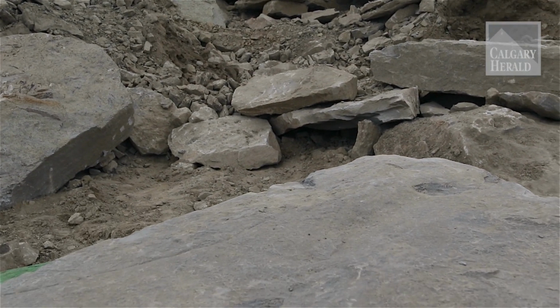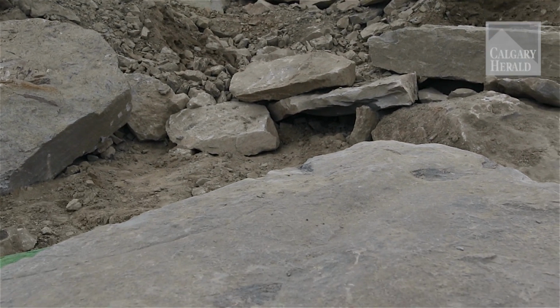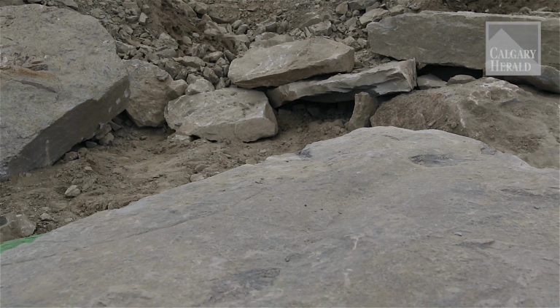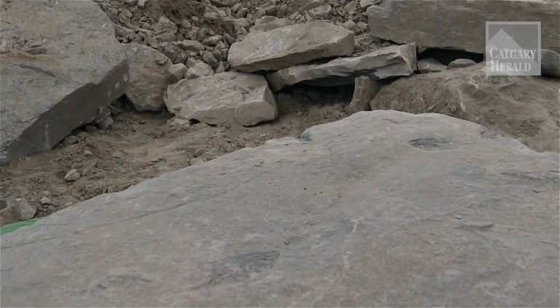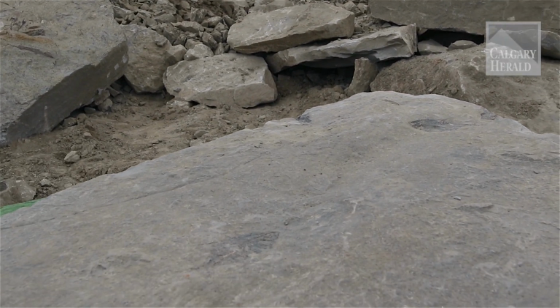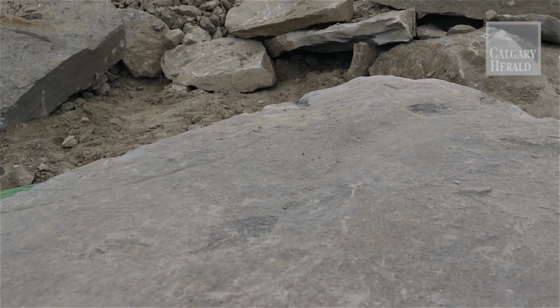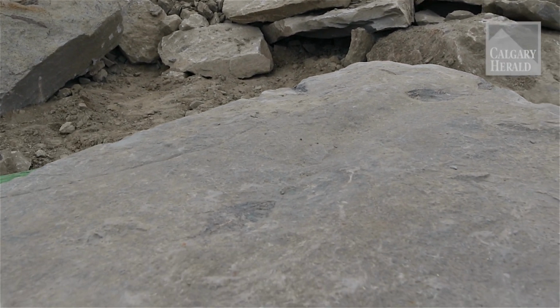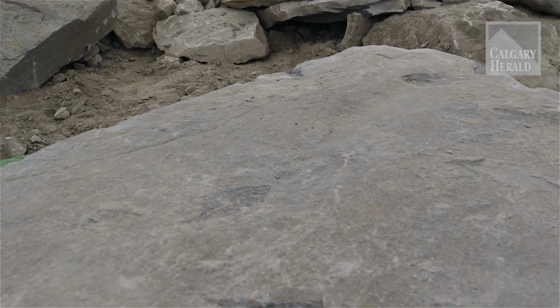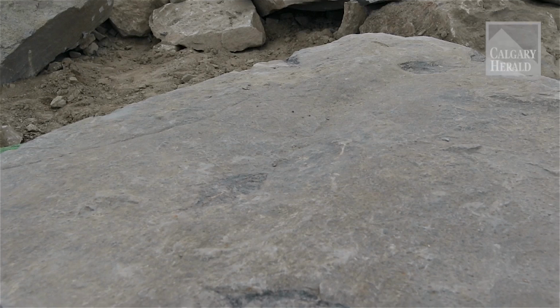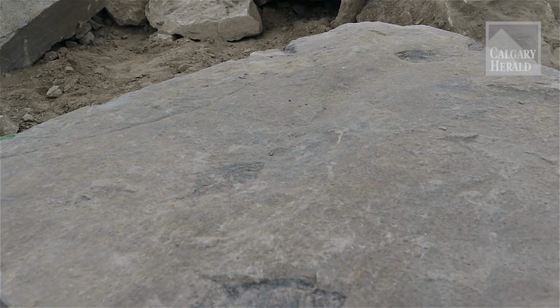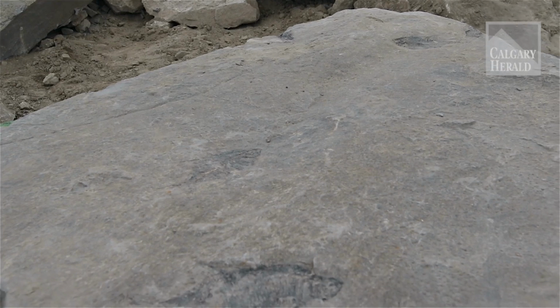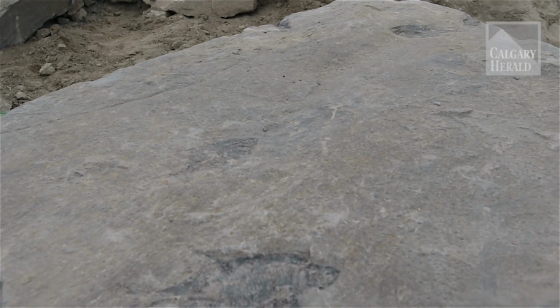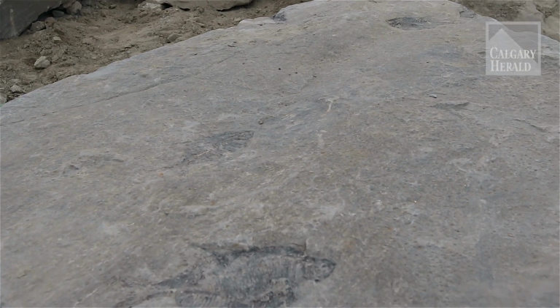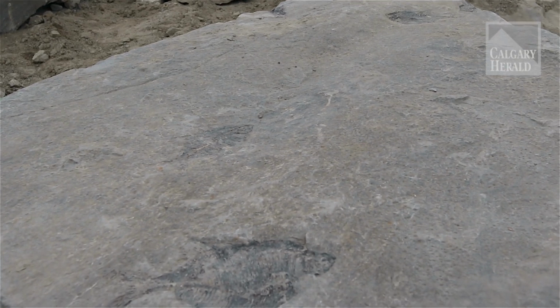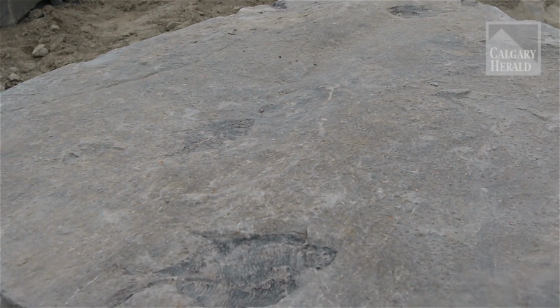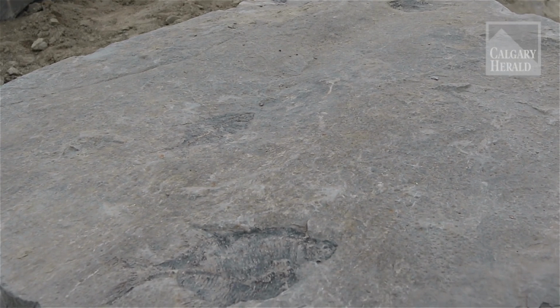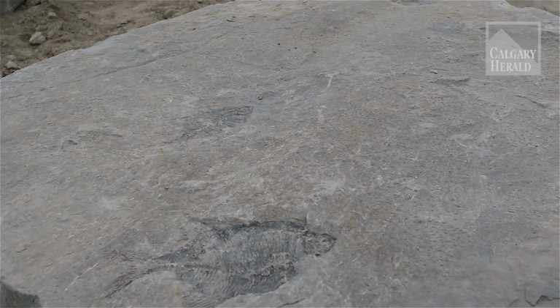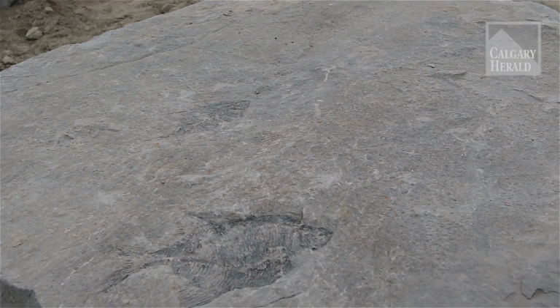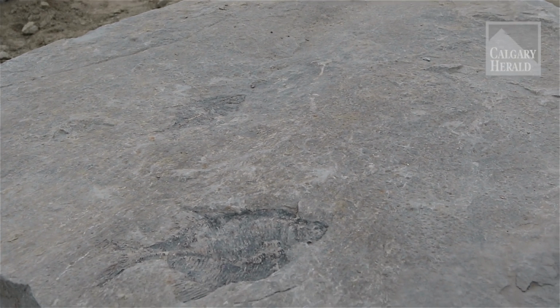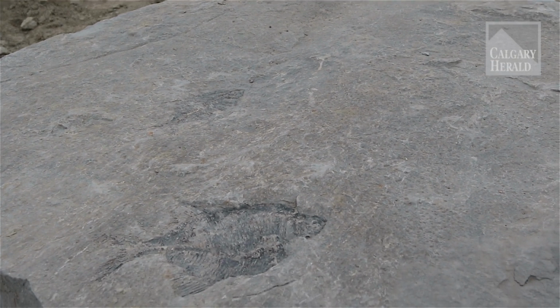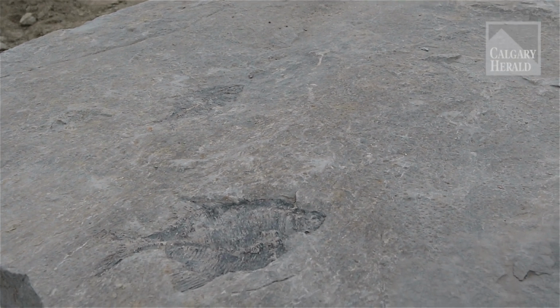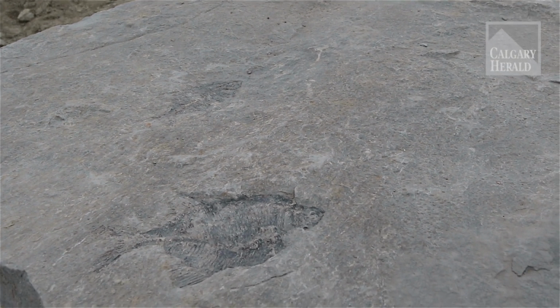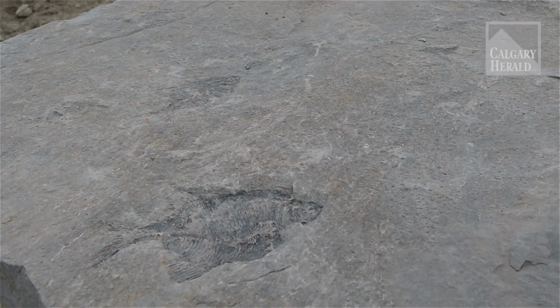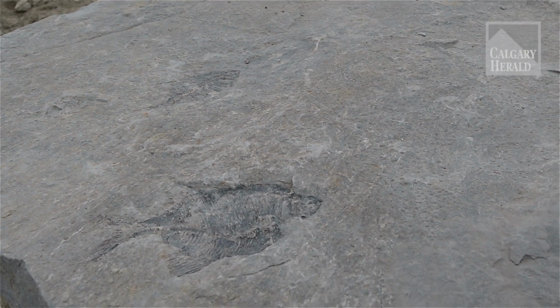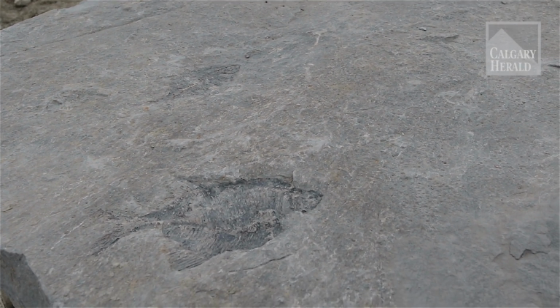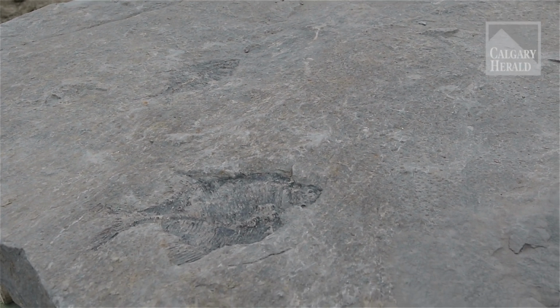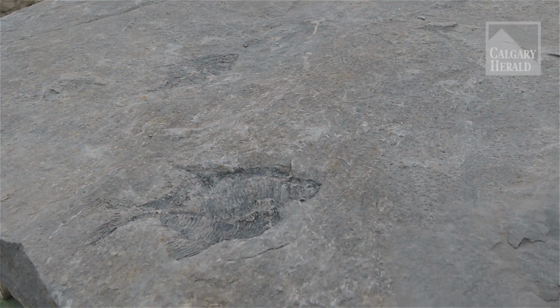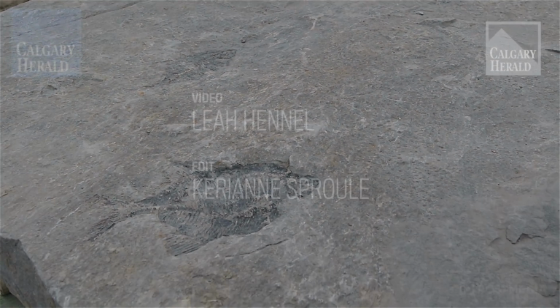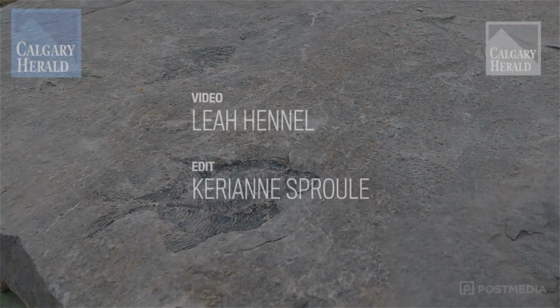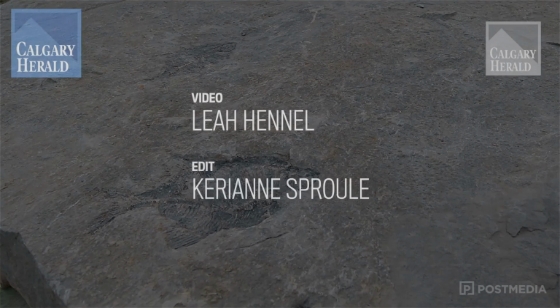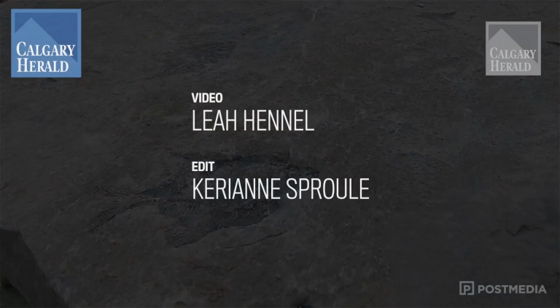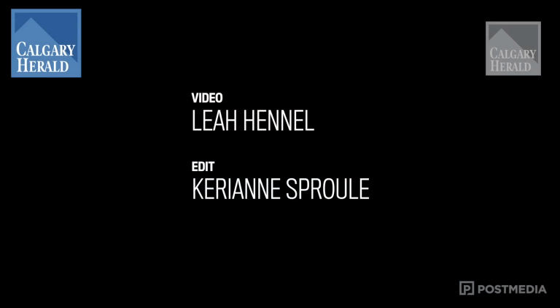Probably once in a lifetime. I'd like it to happen again, but we'll see. If I keep excavating, we never know.